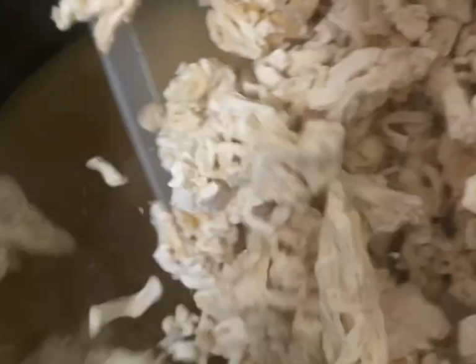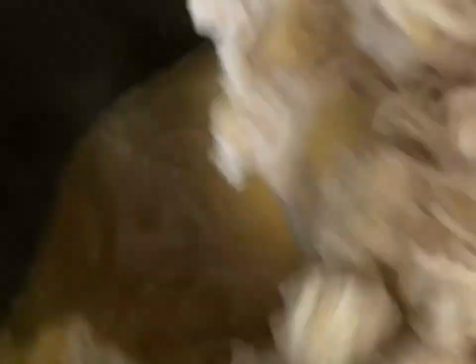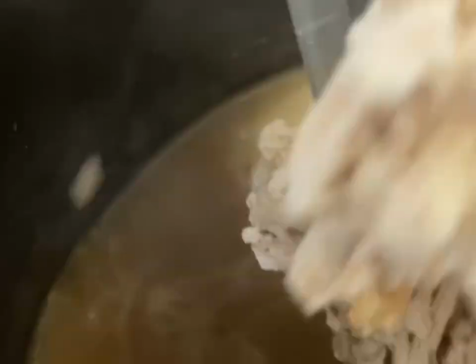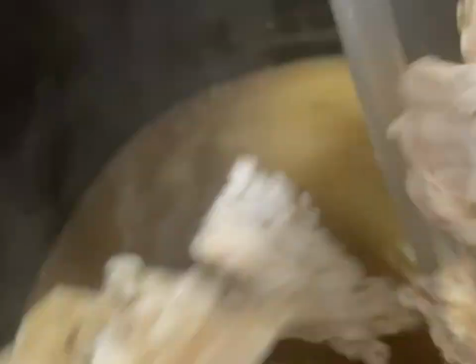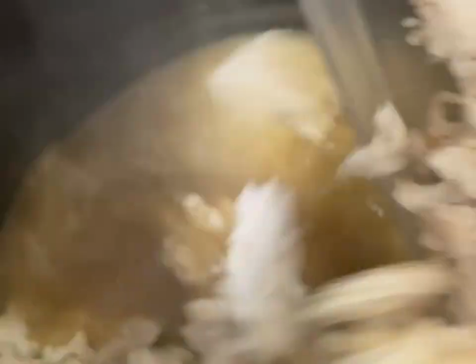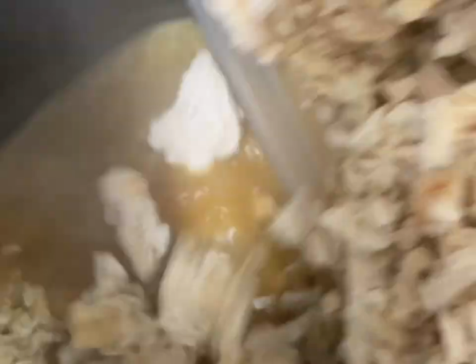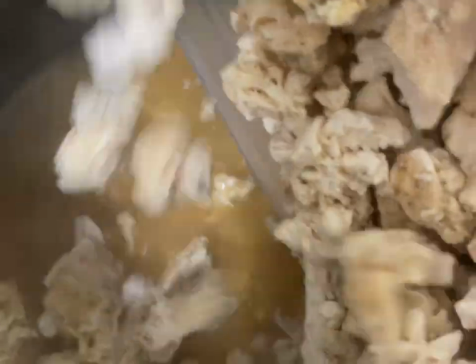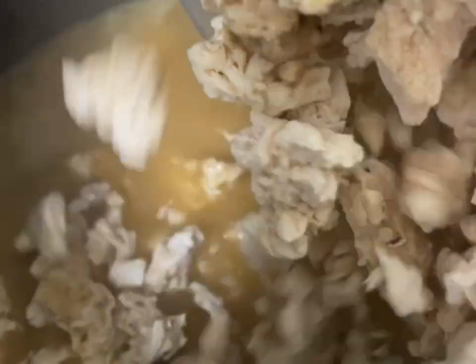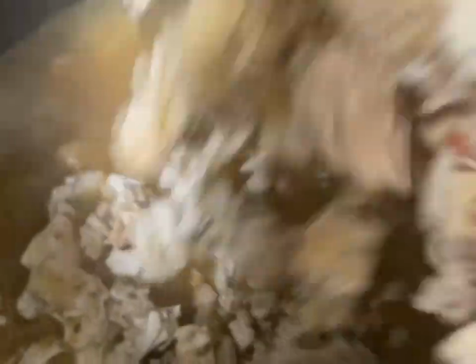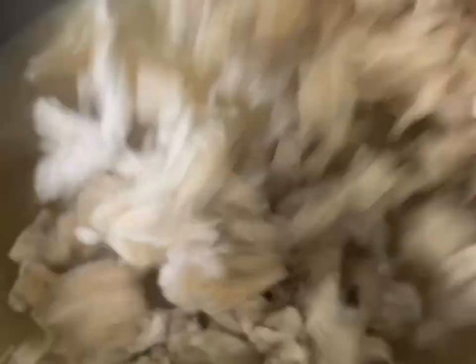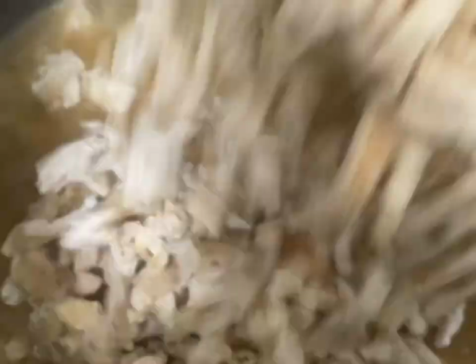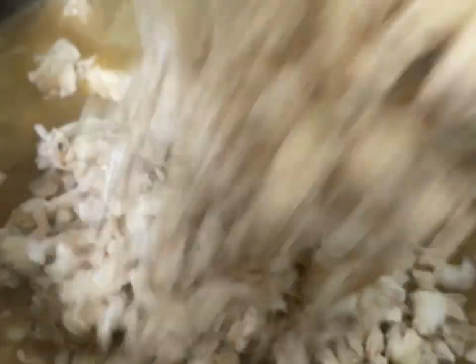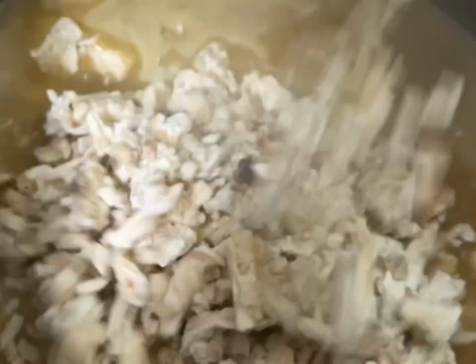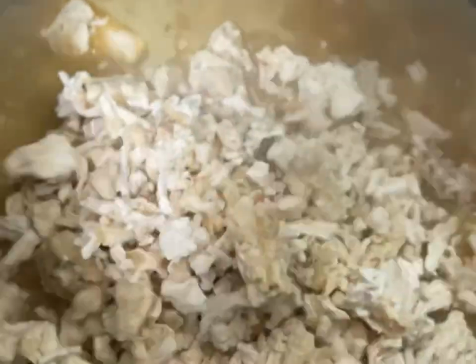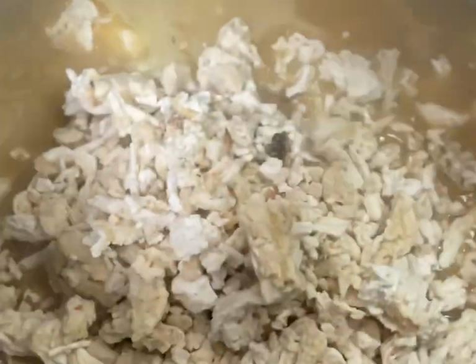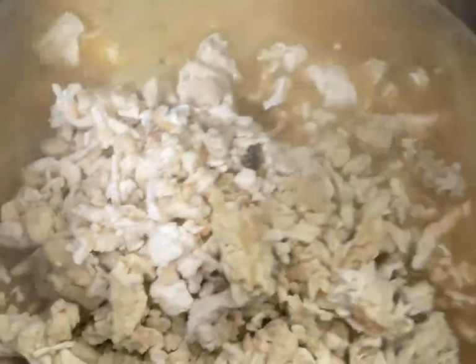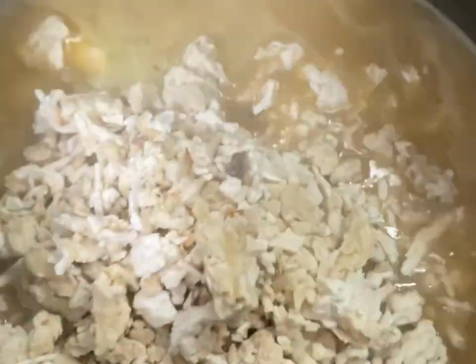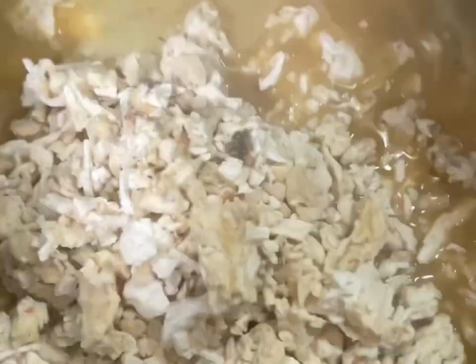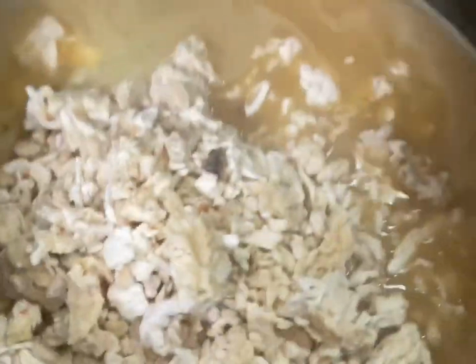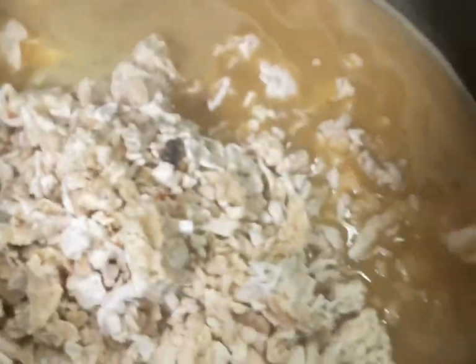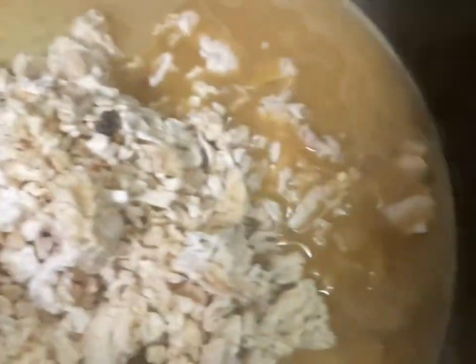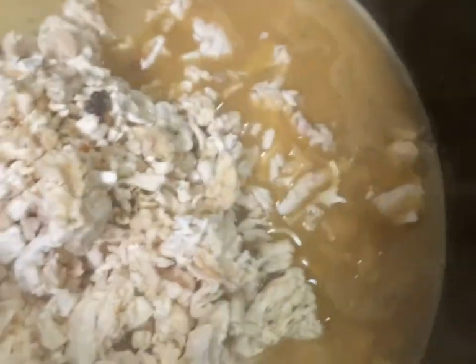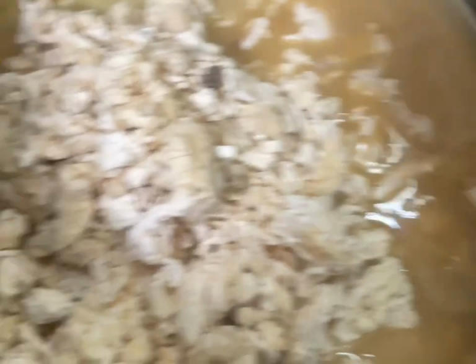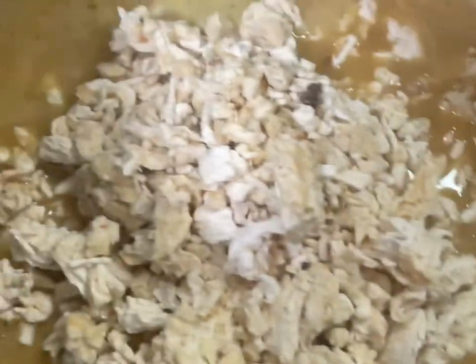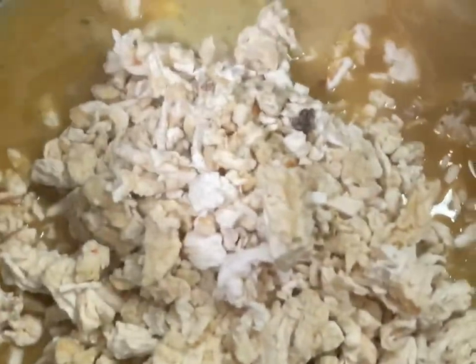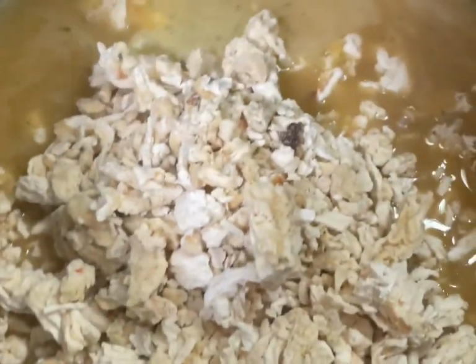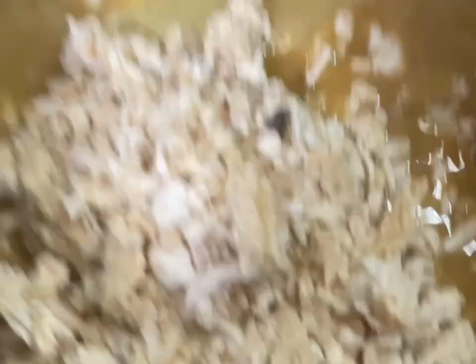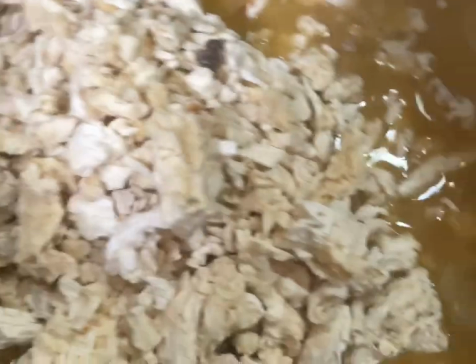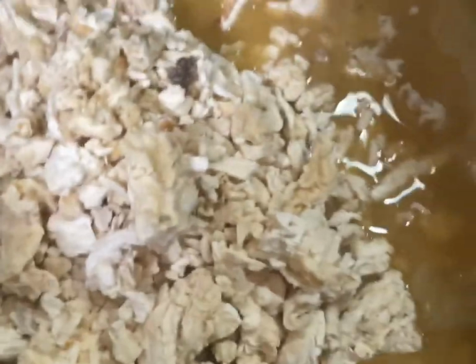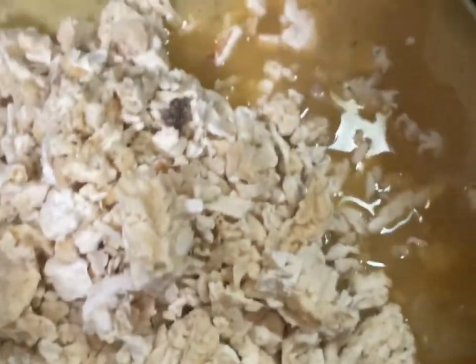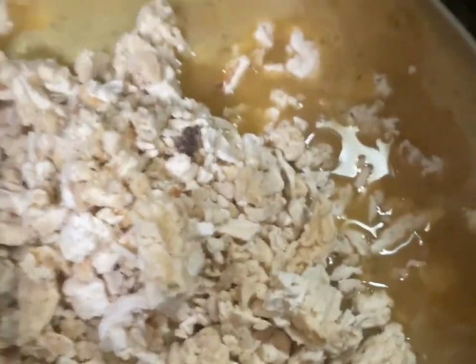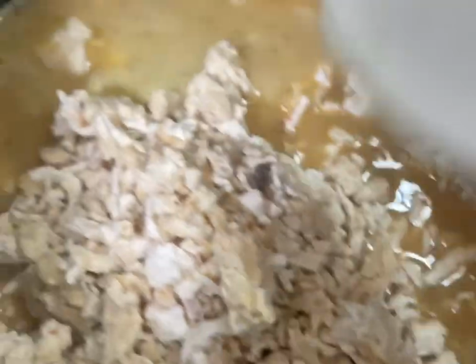Here I'm adding my roasted chicken. I did two cups of chicken.